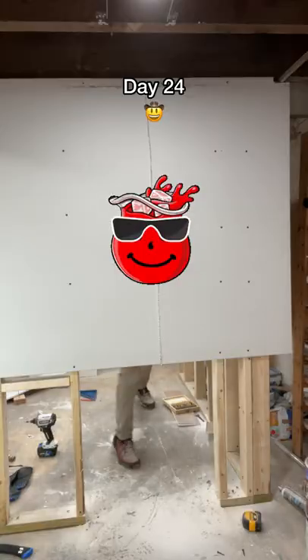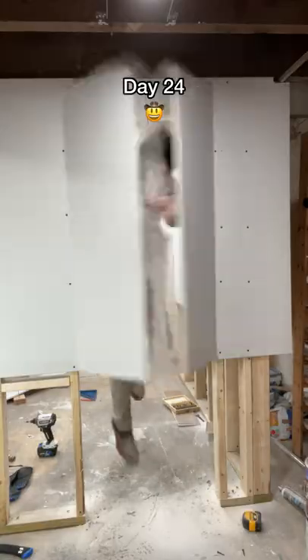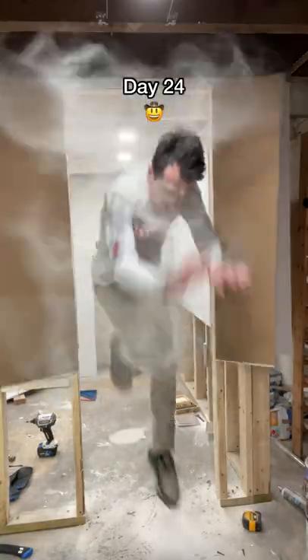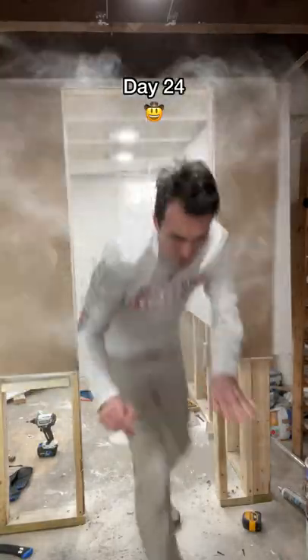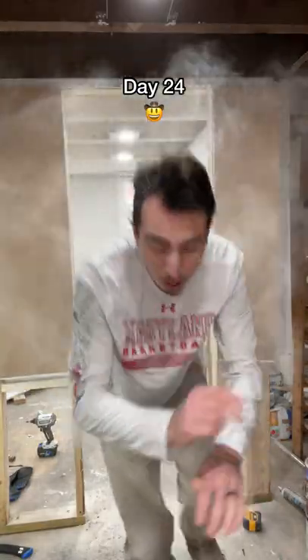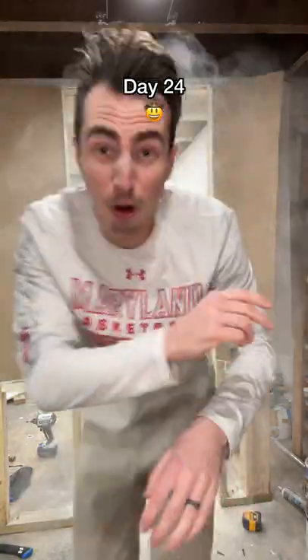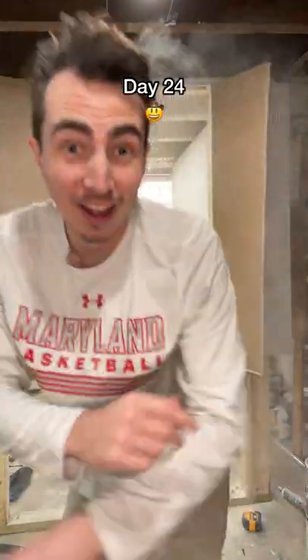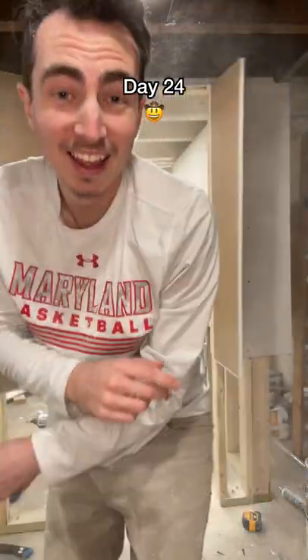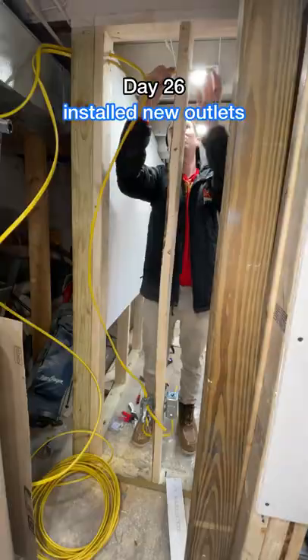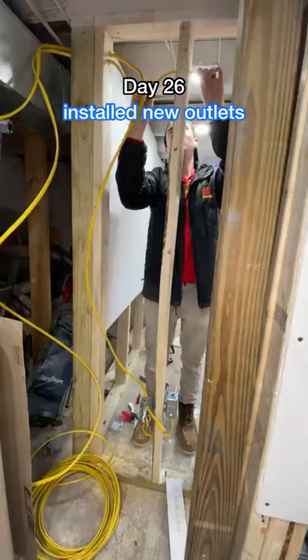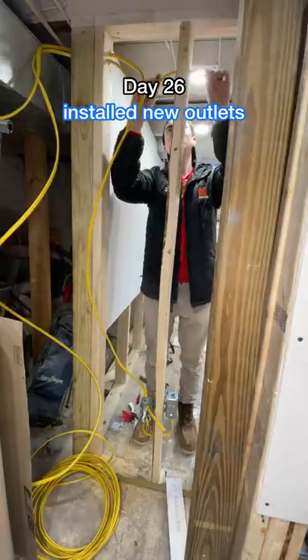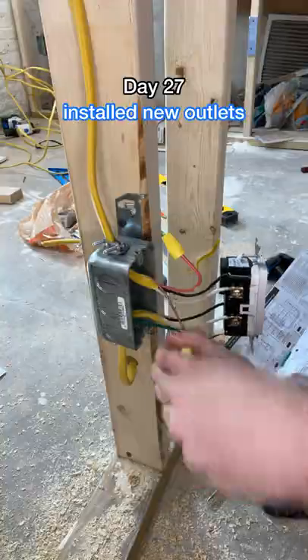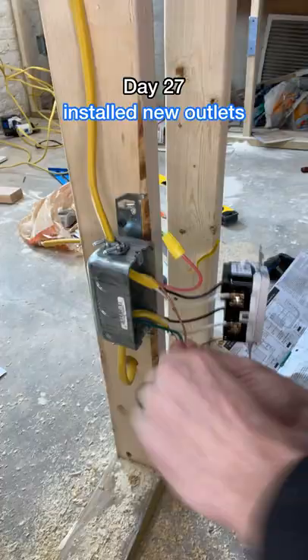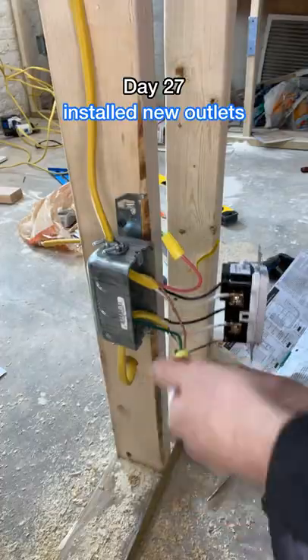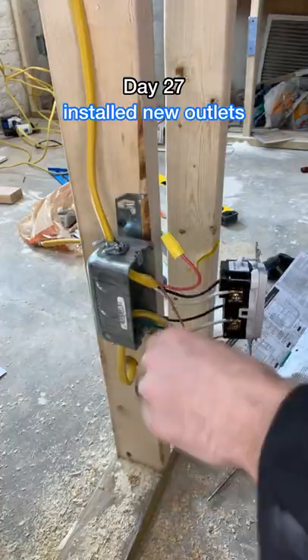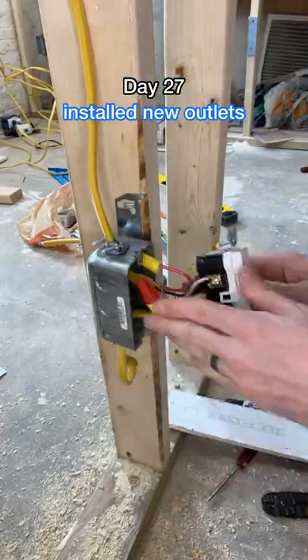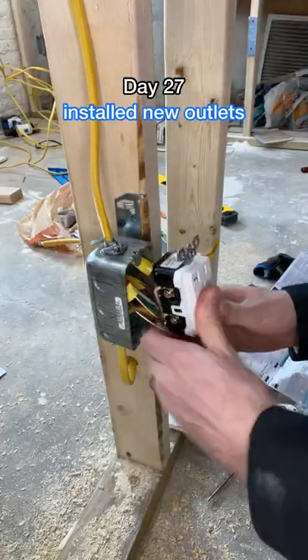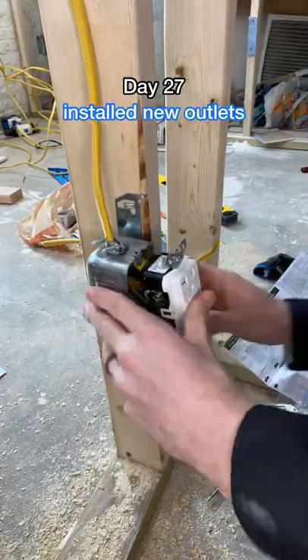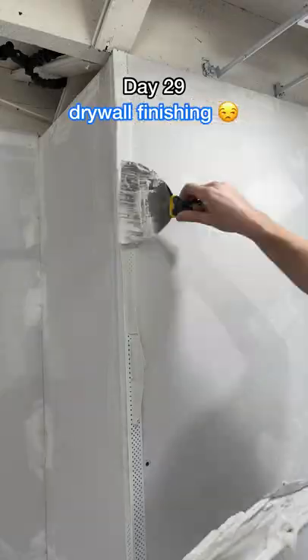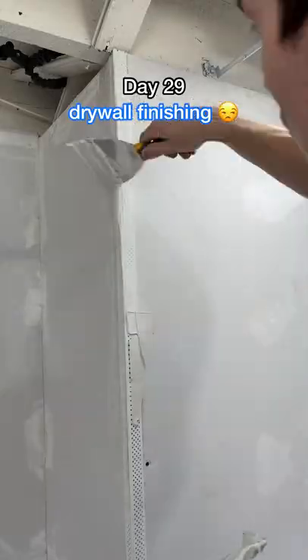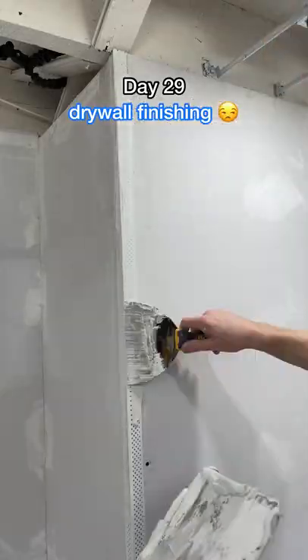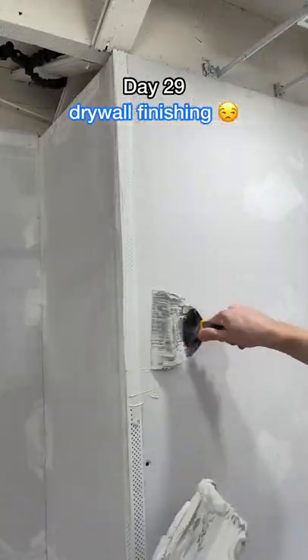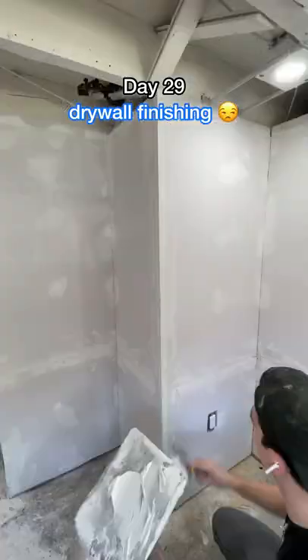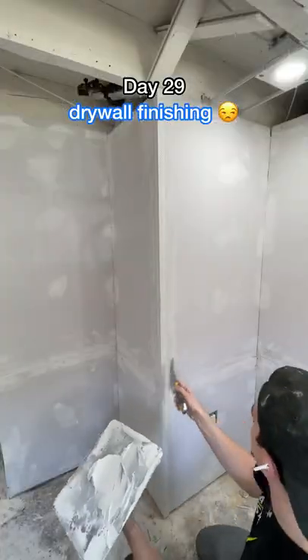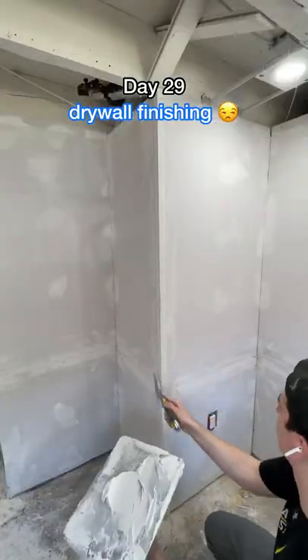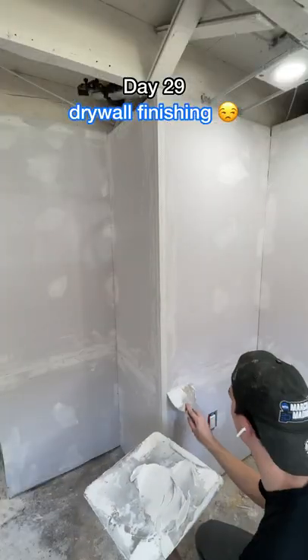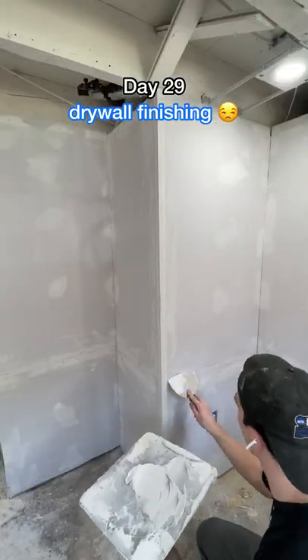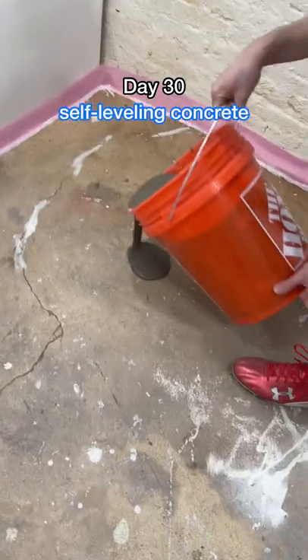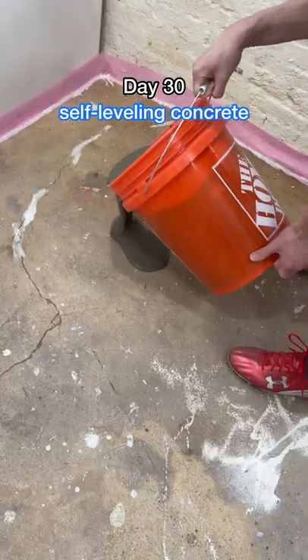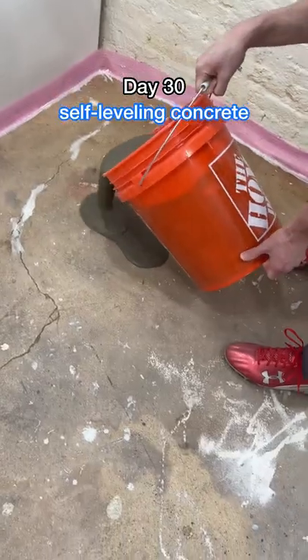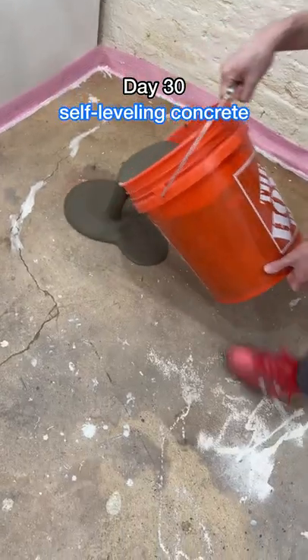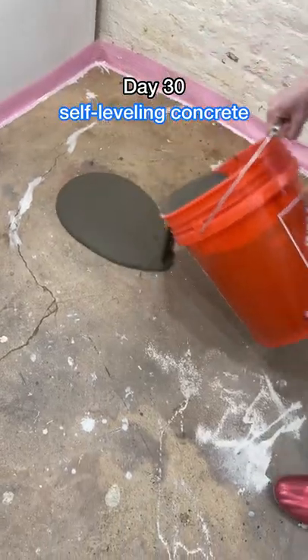Oh yeah, and then I did this, which was stupid but fun. Then I taught myself to install three new outlets, and the worst part of this whole project was all the drywall finishing.